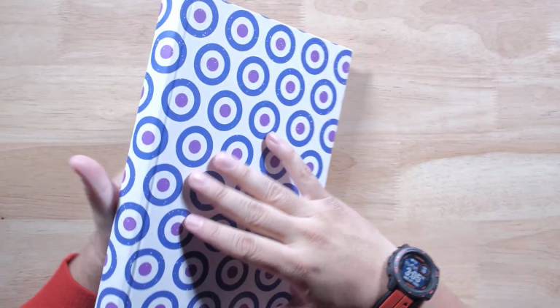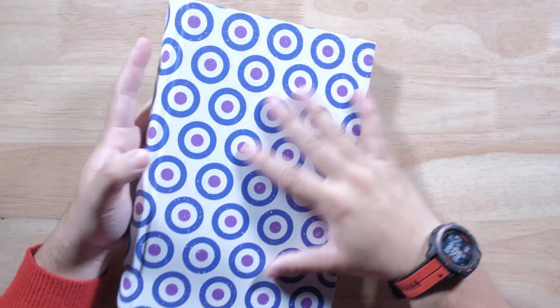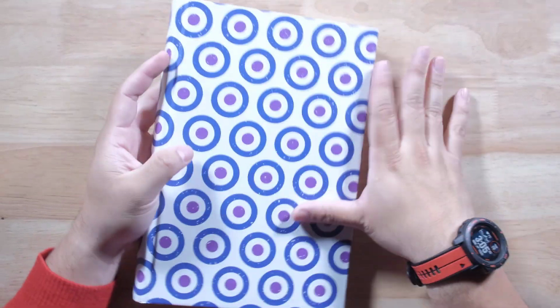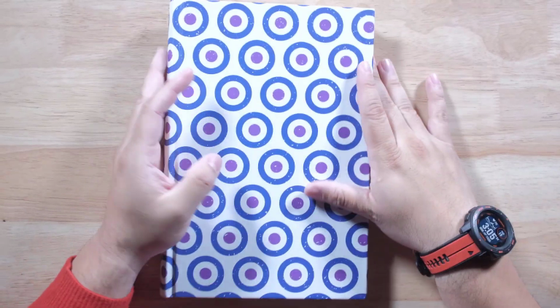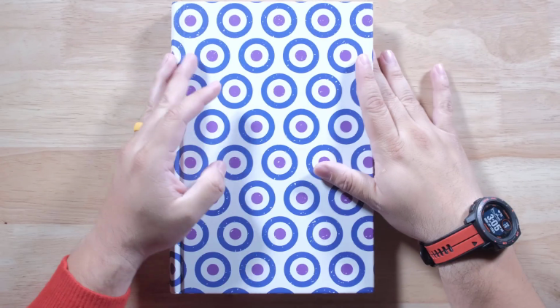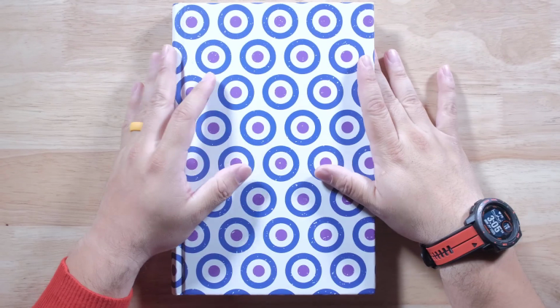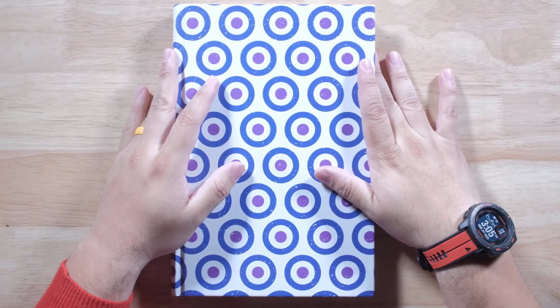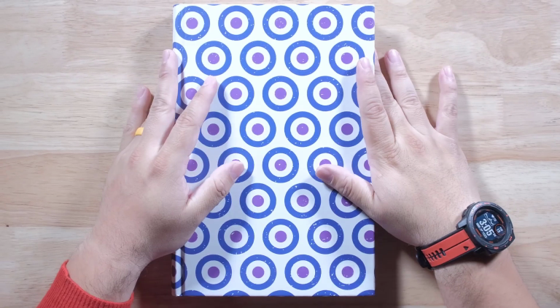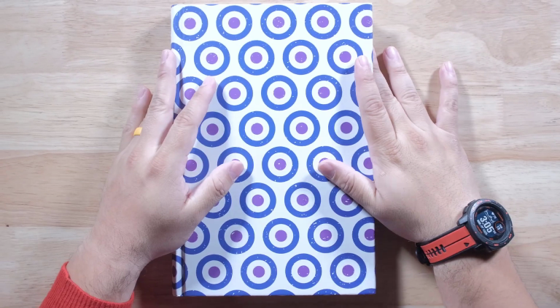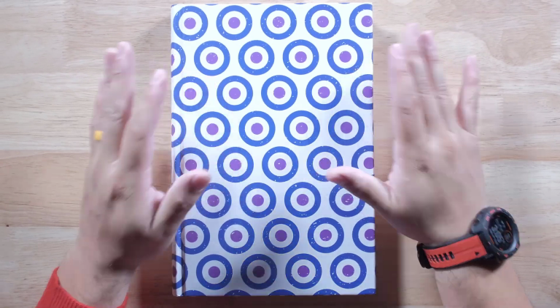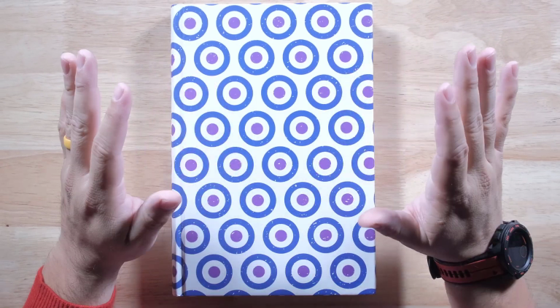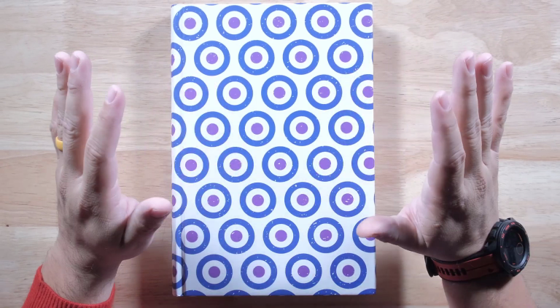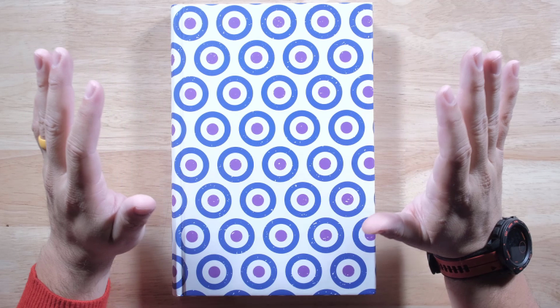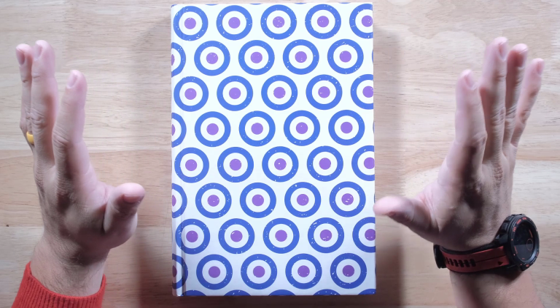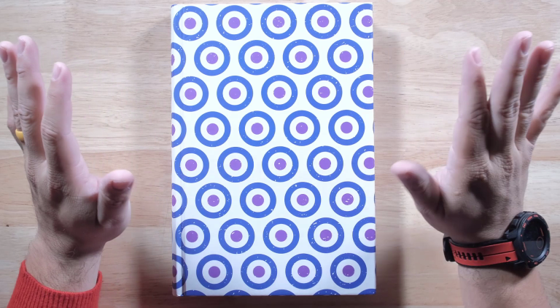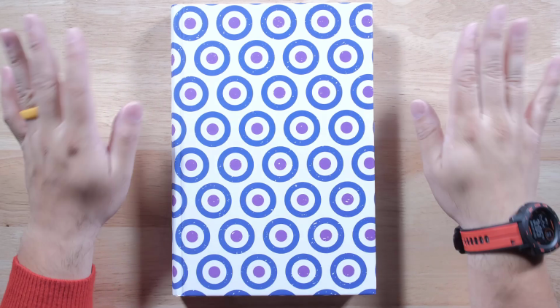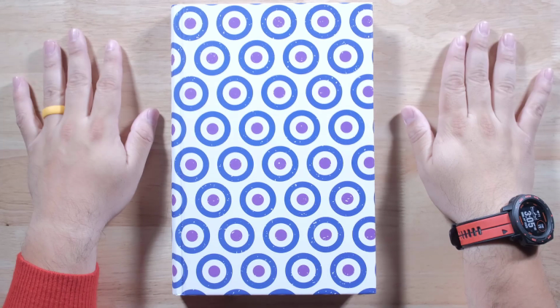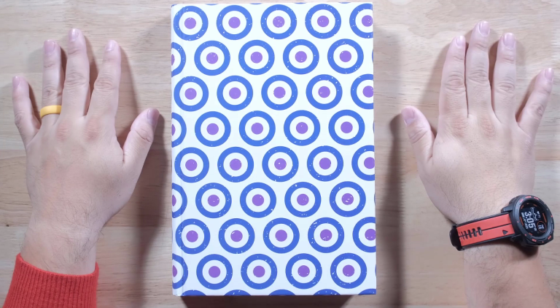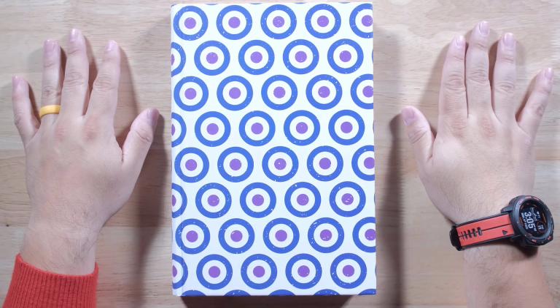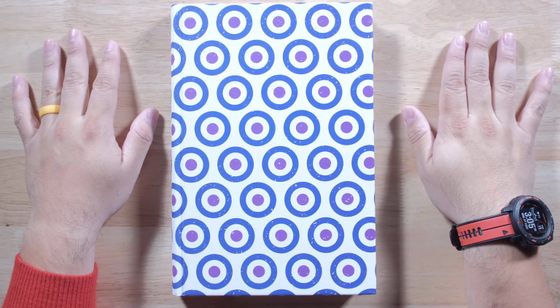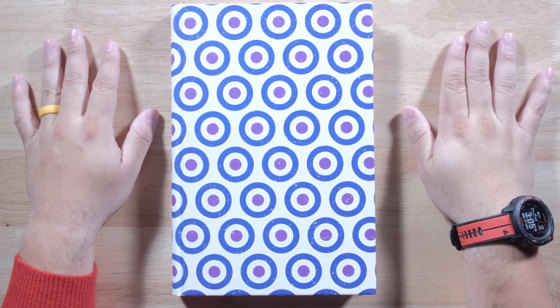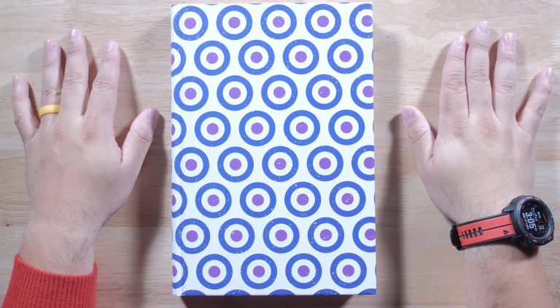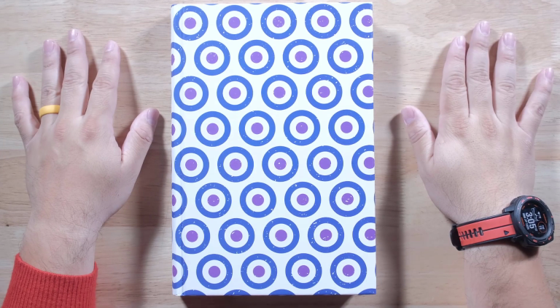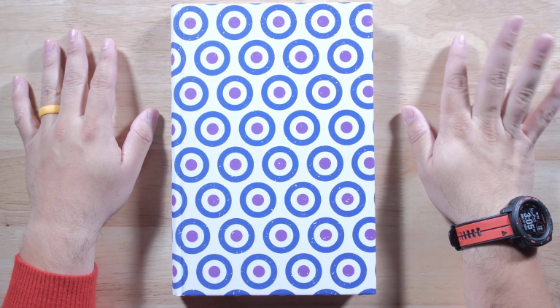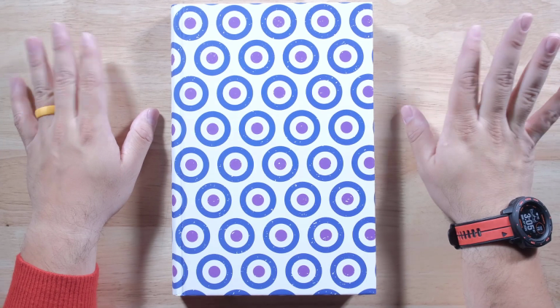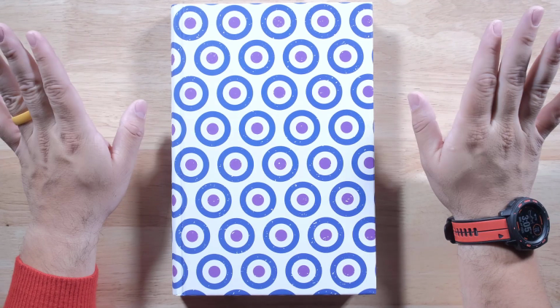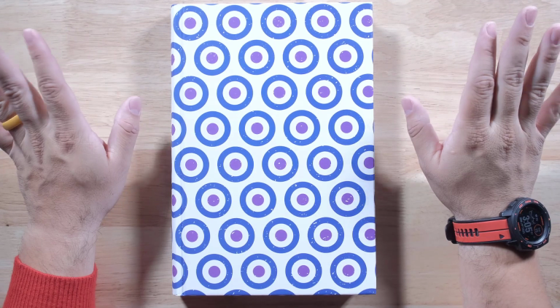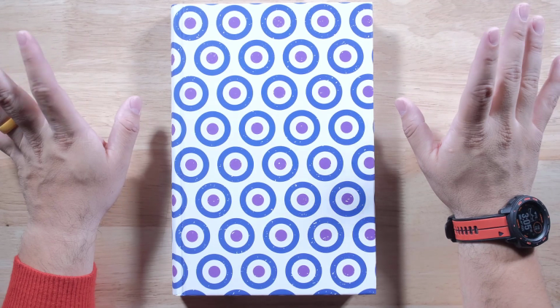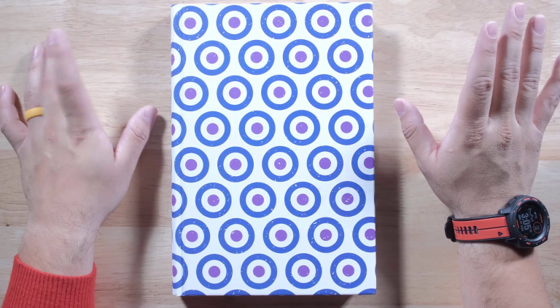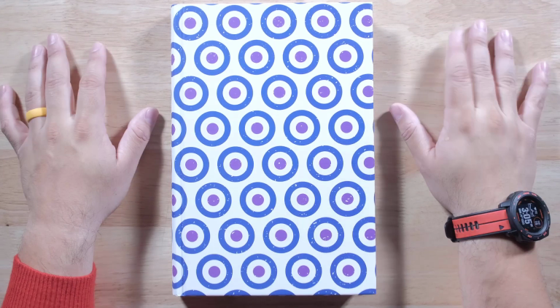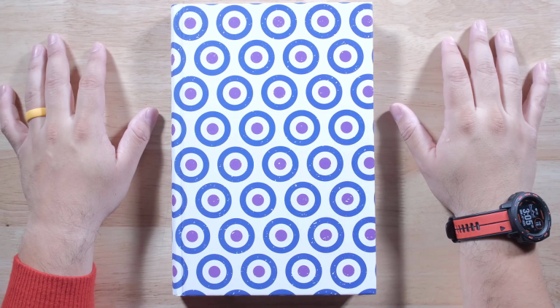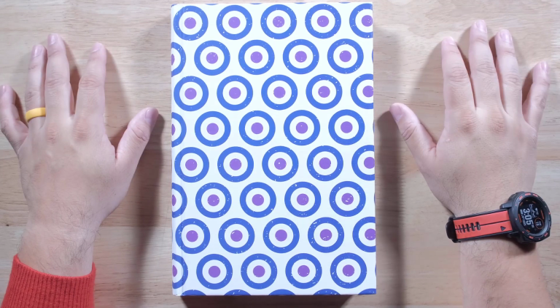I heard this one is really good. Check it out at Organic Price Books, guys, and I will see you in the next one.